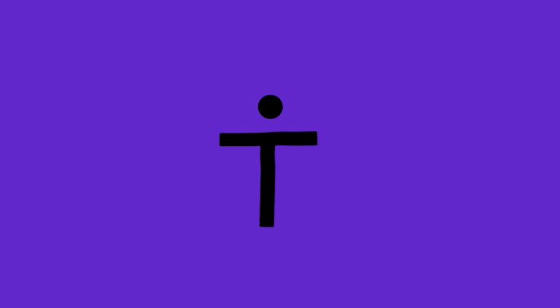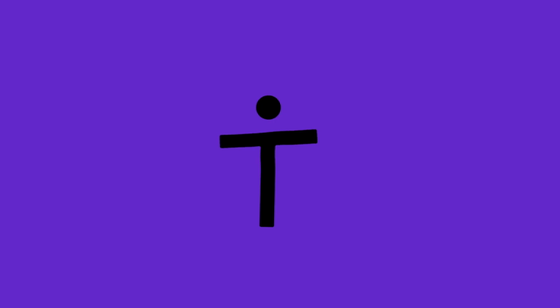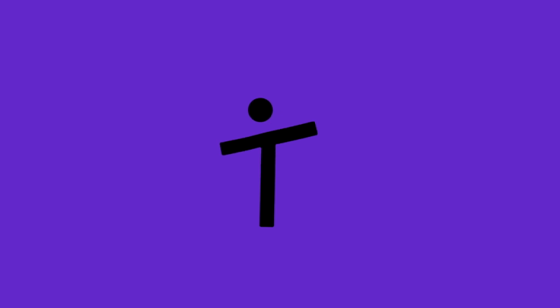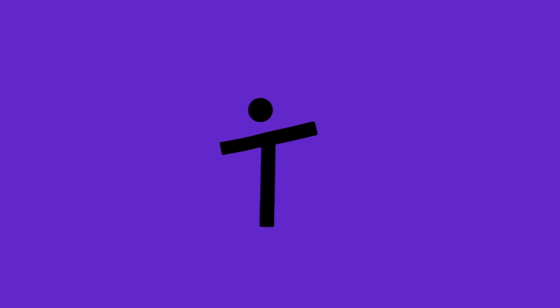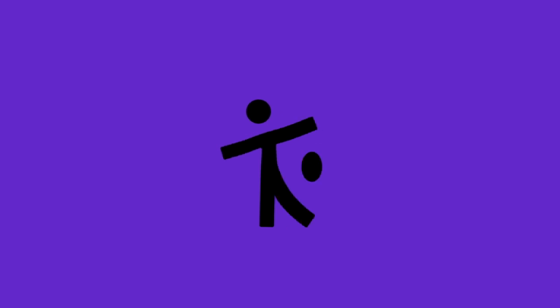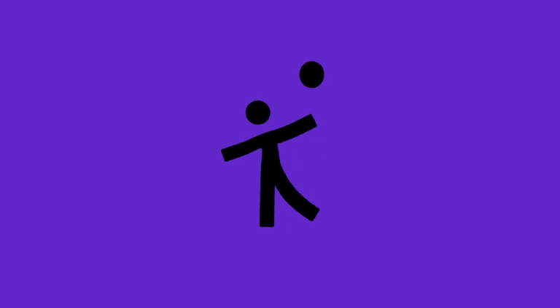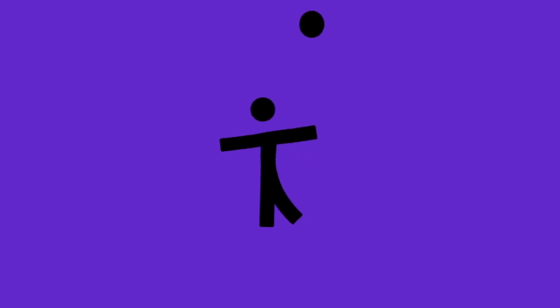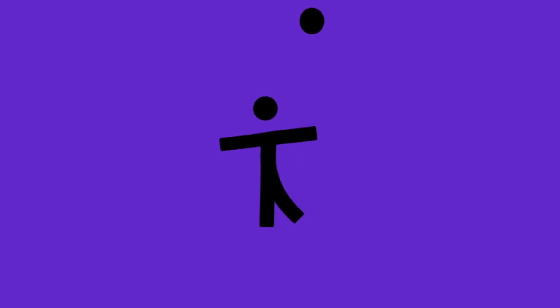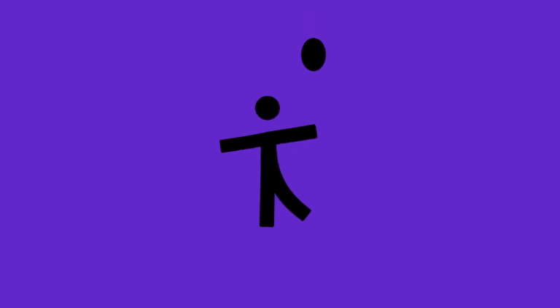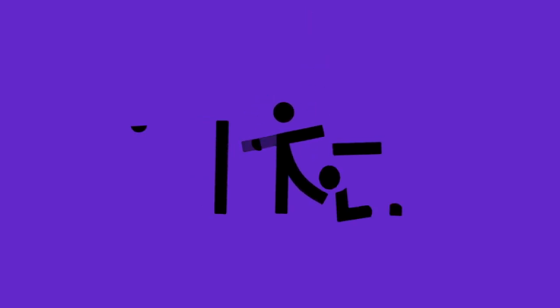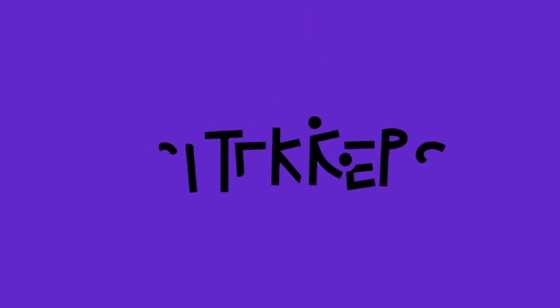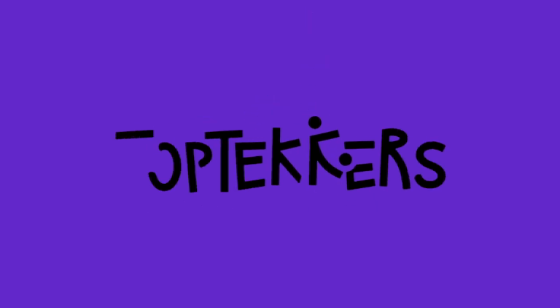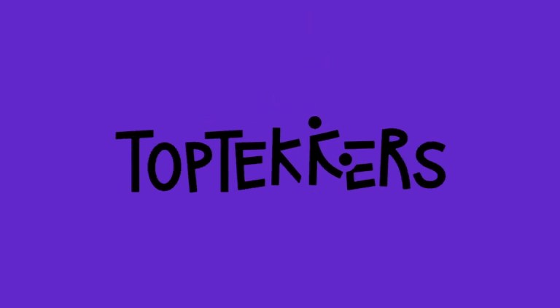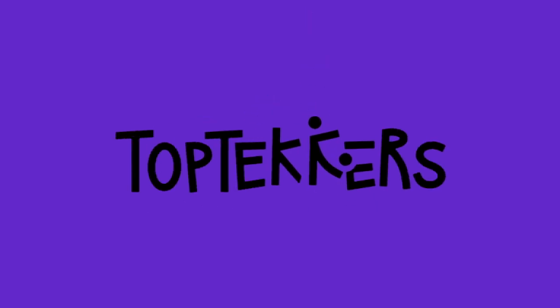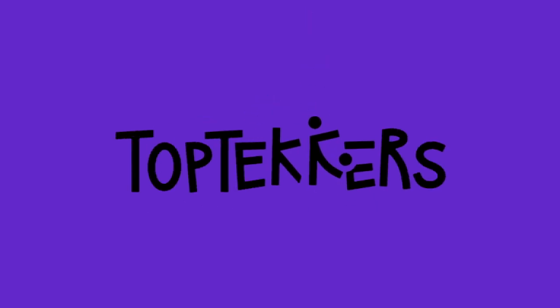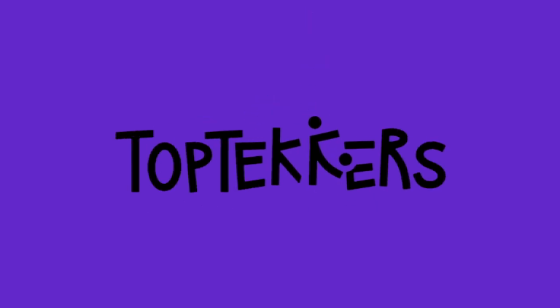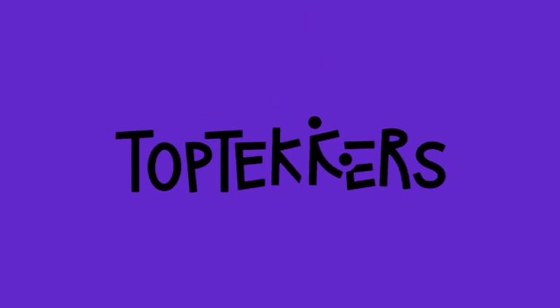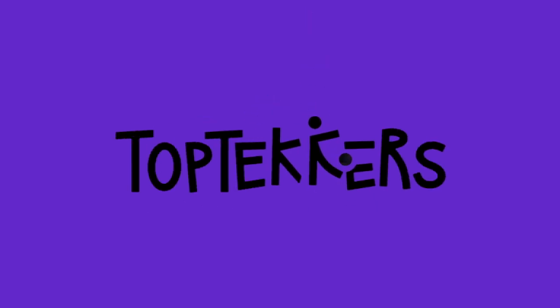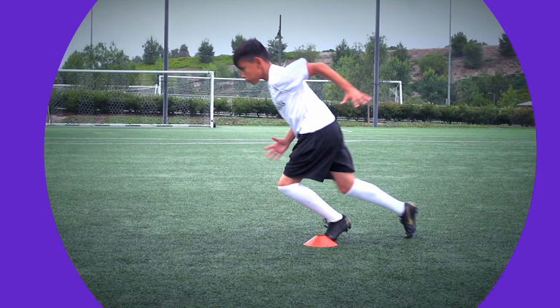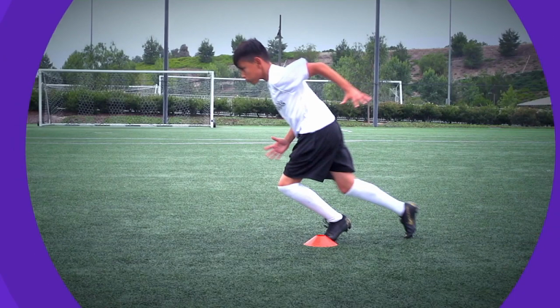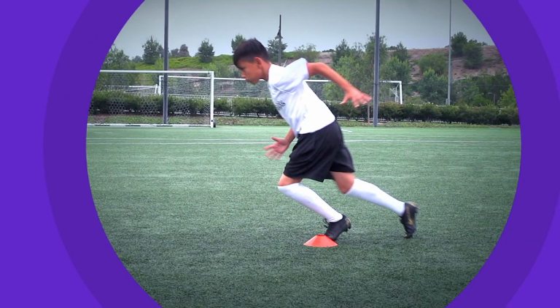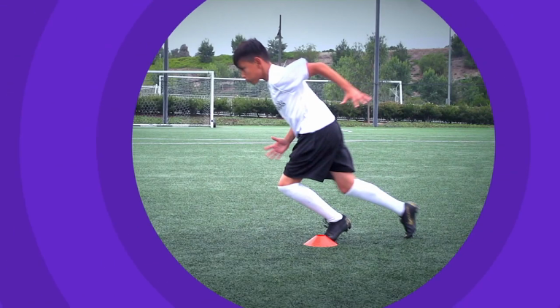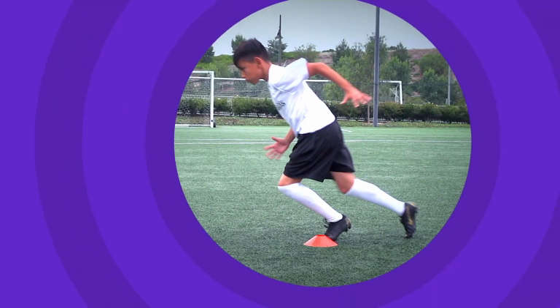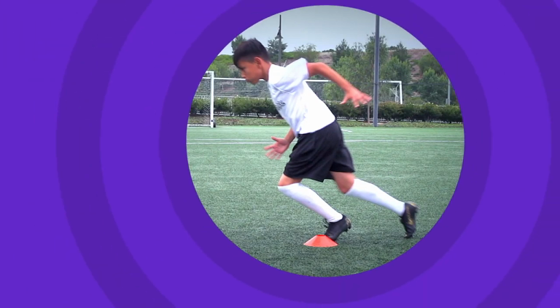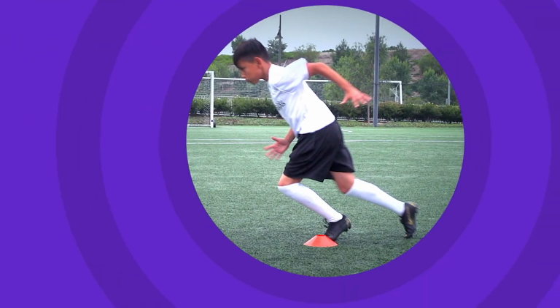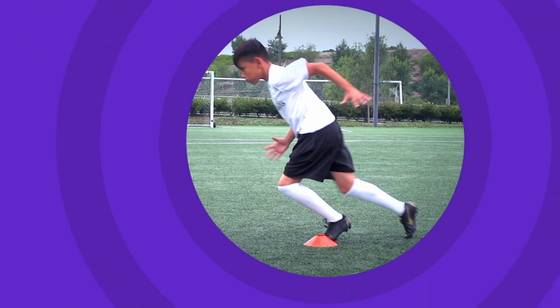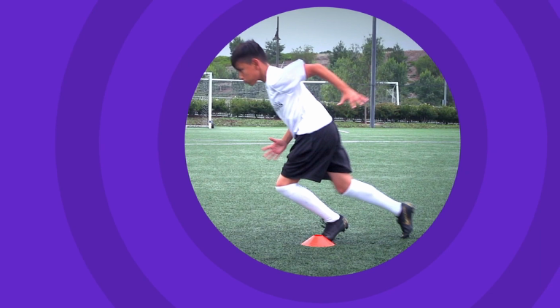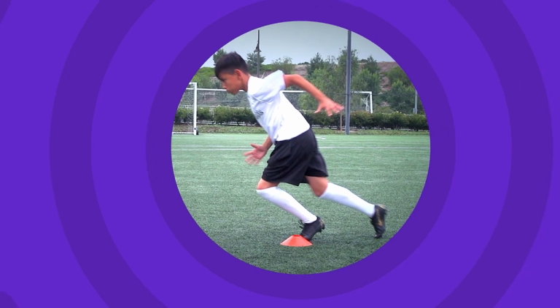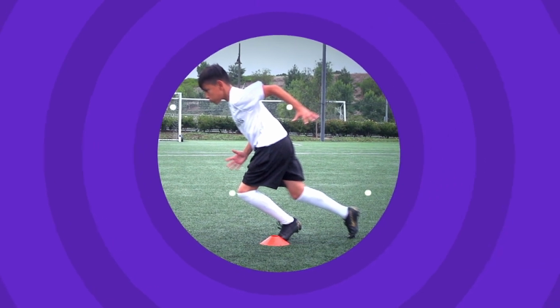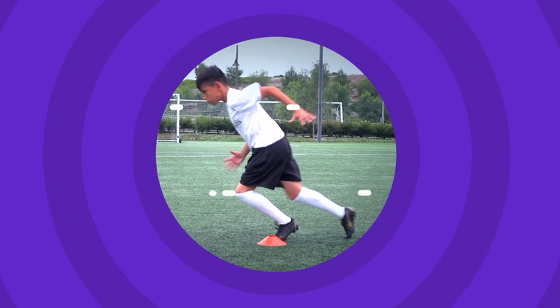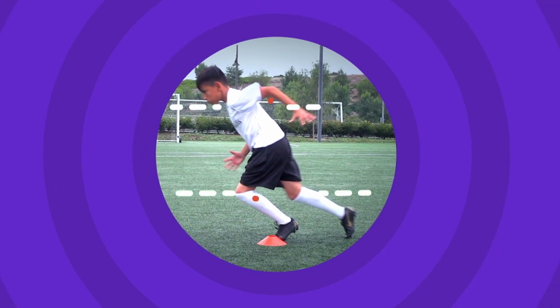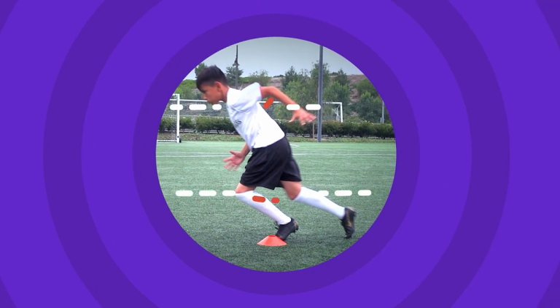Do you want to learn how to get faster and turn quicker? Shuttle runs are a great way to practice.